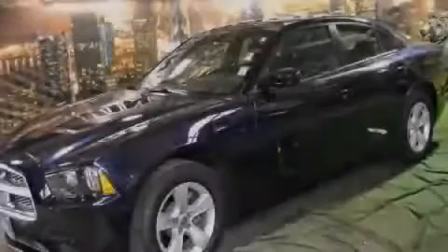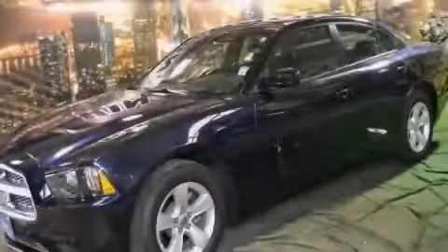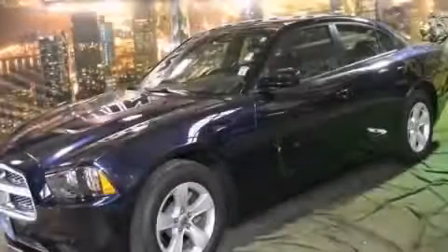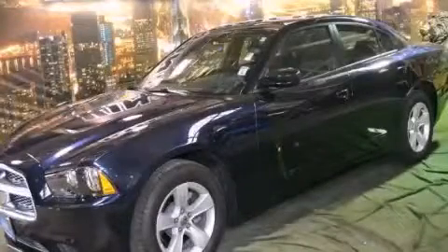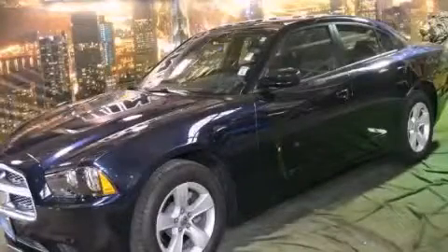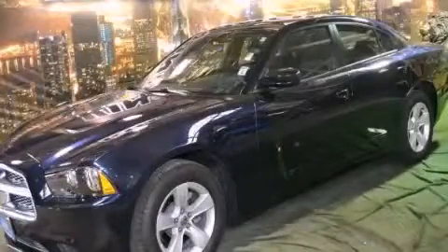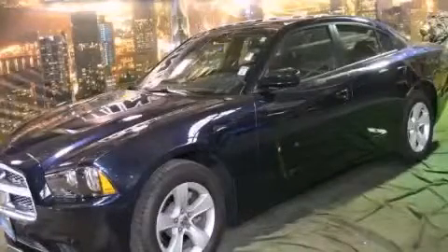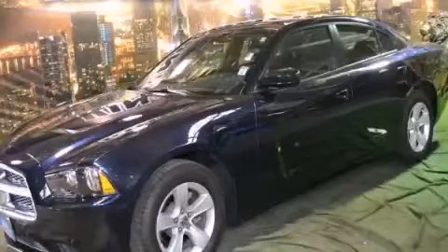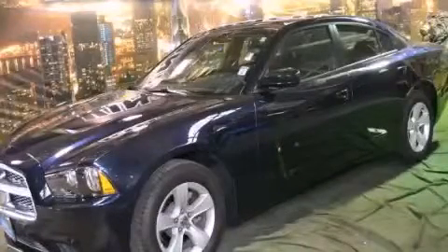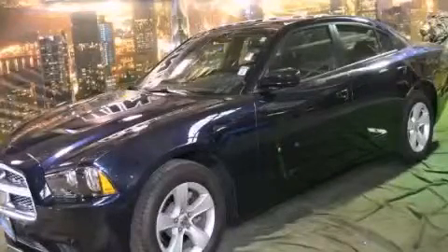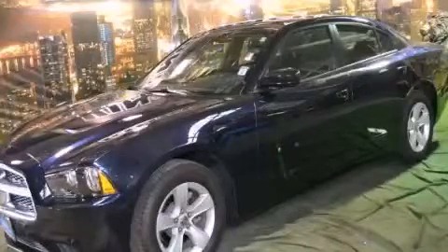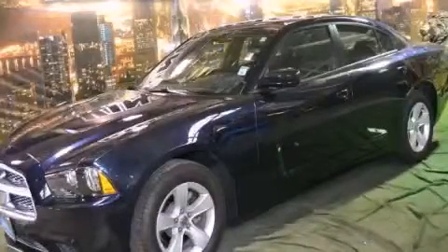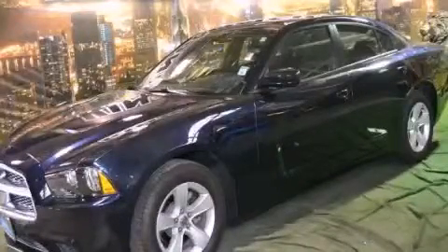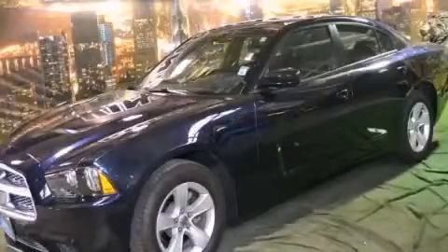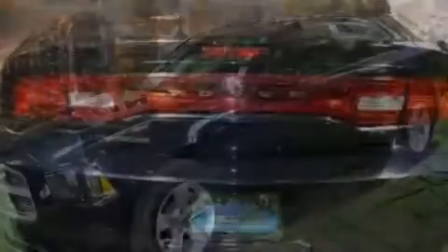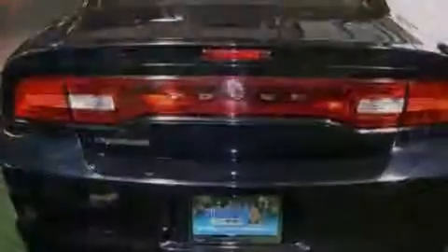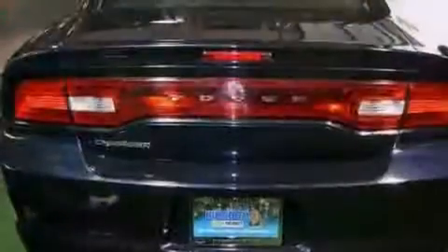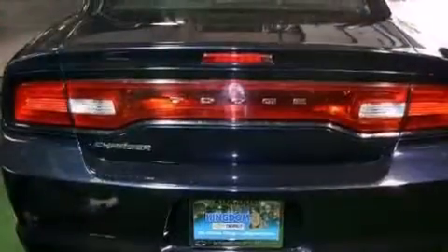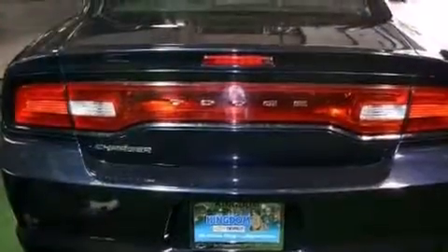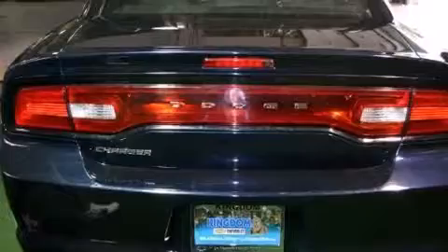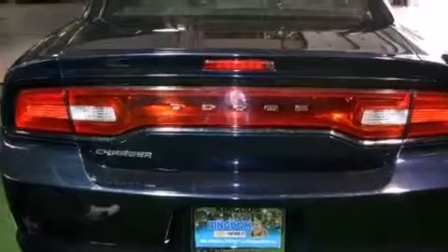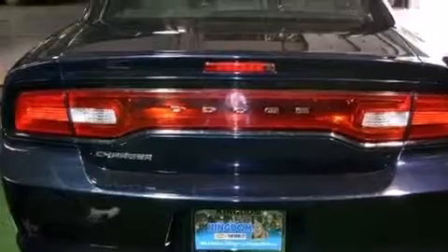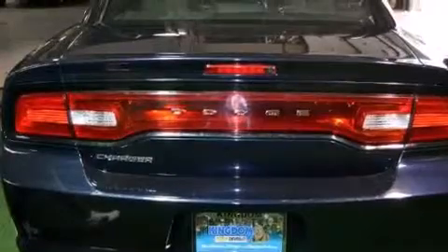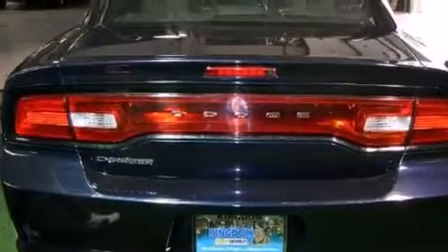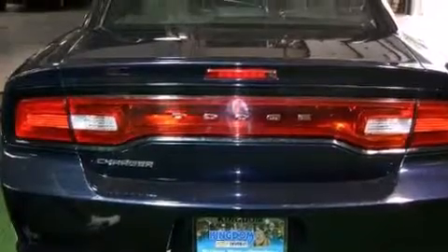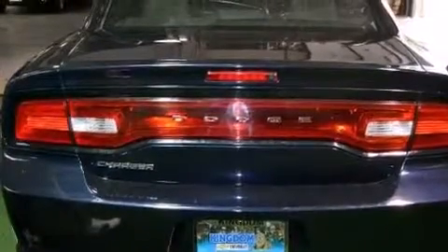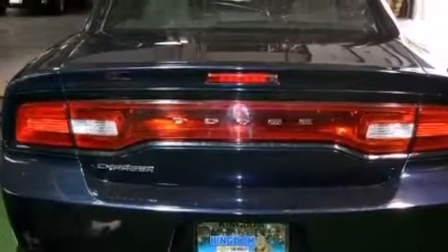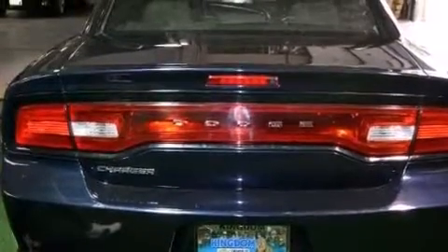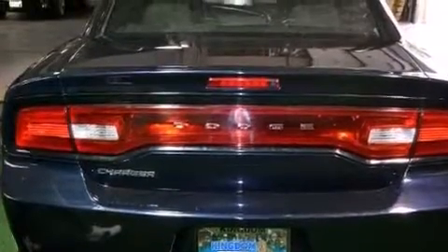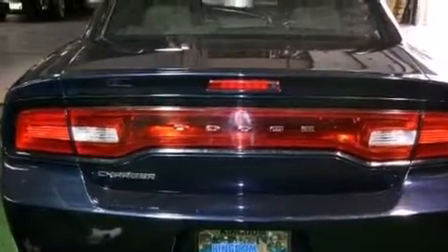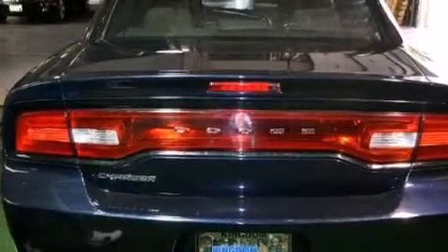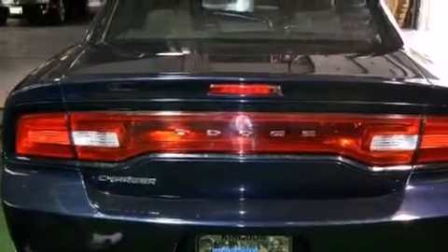This is a 2012 Dodge Charger. It features a 3.6 liter, 6-cylinder engine and an automatic transmission.